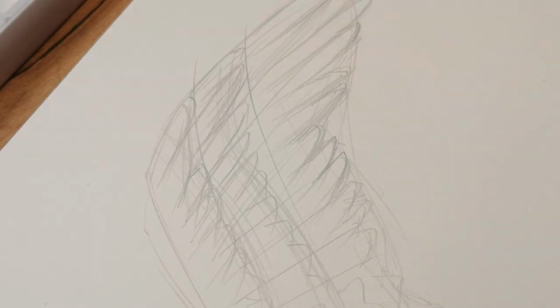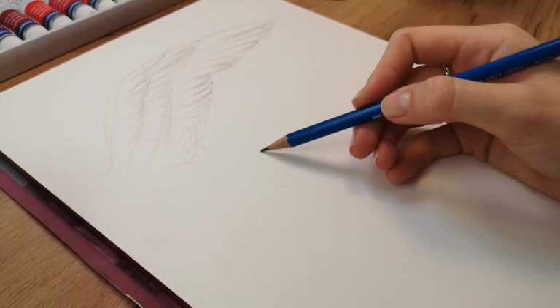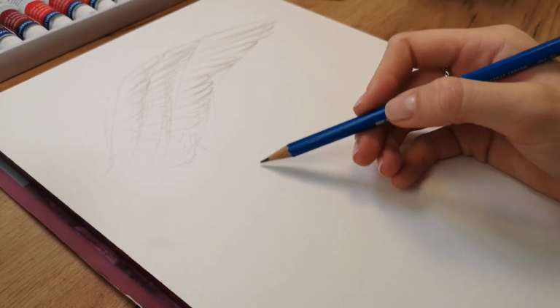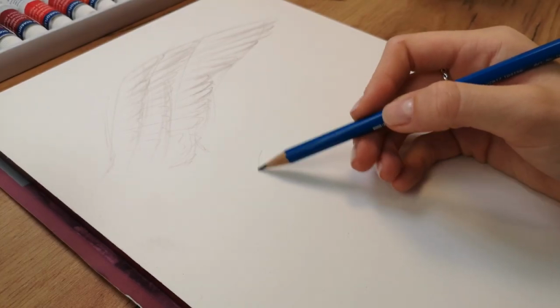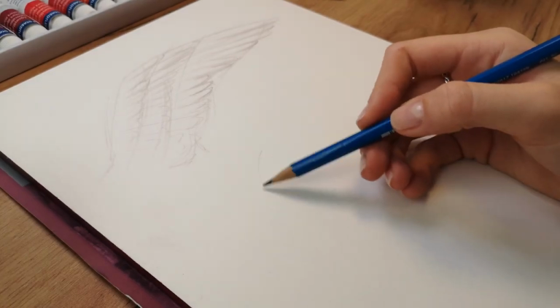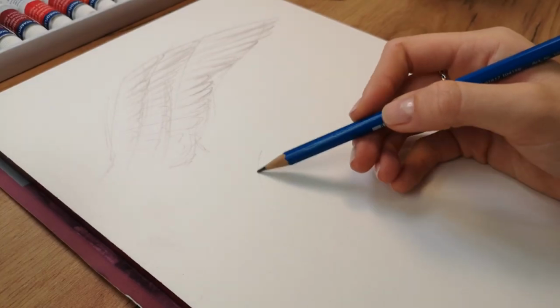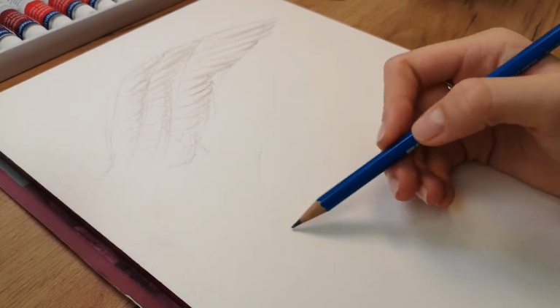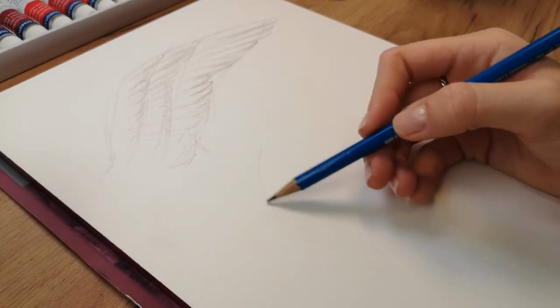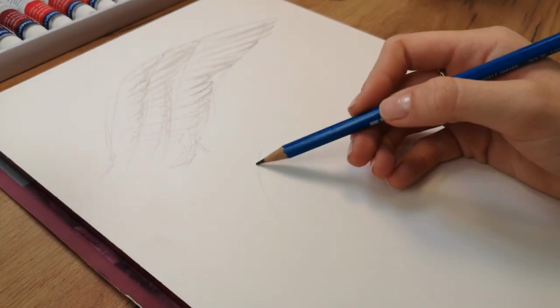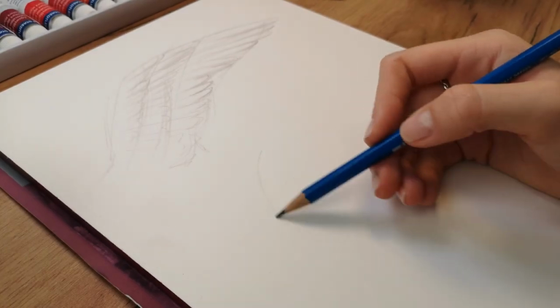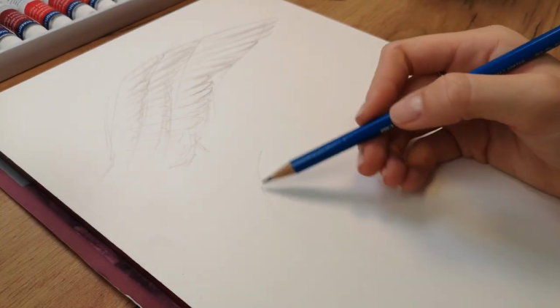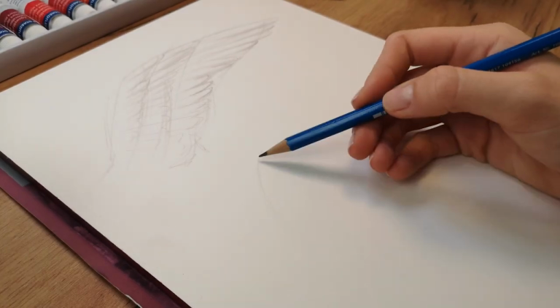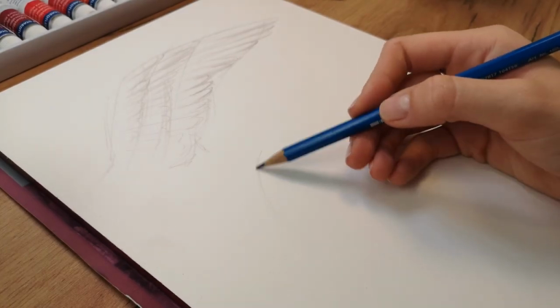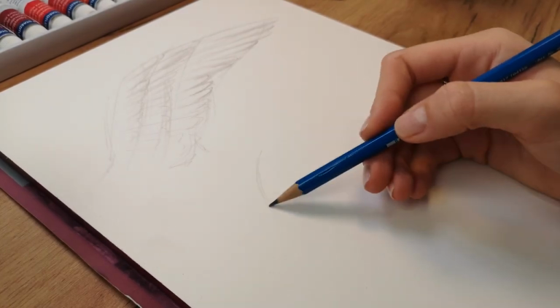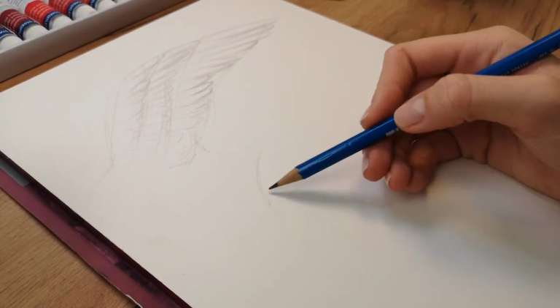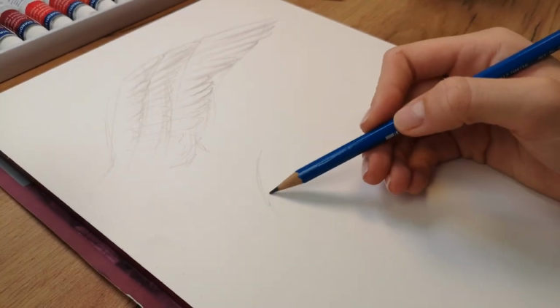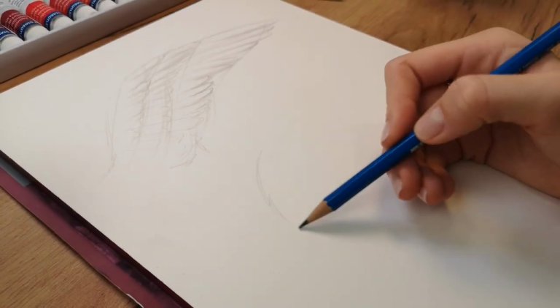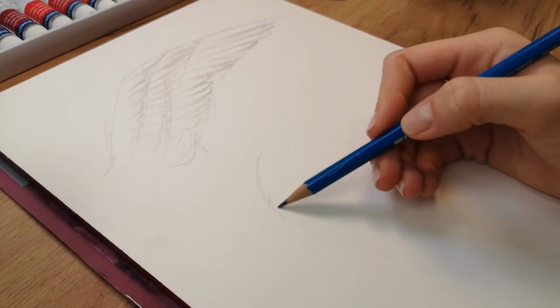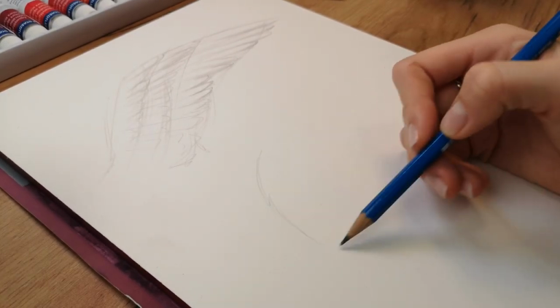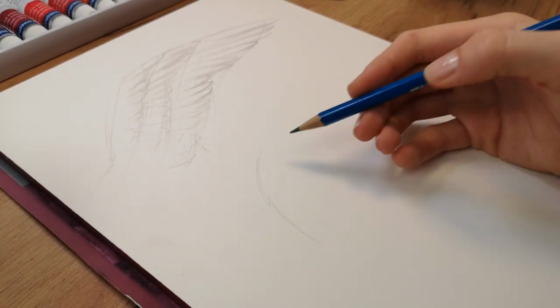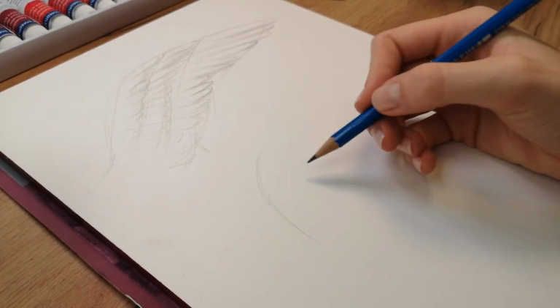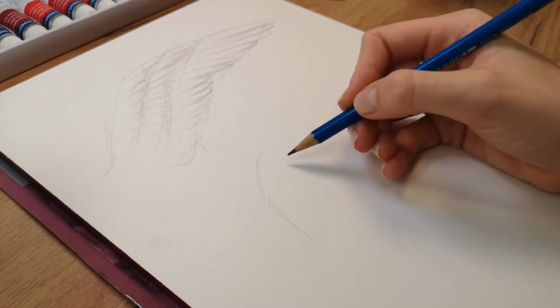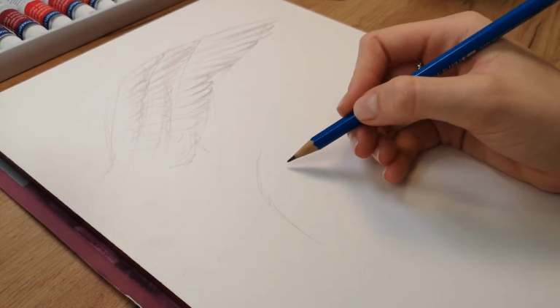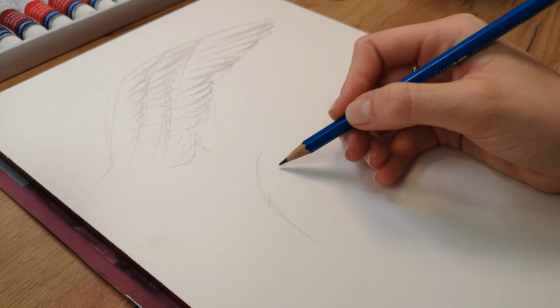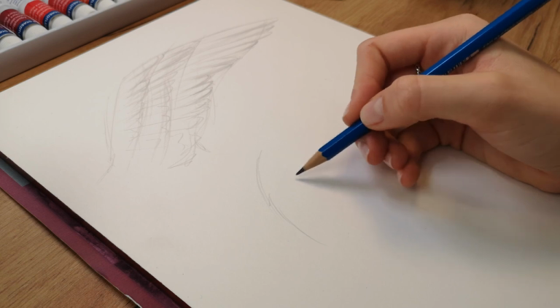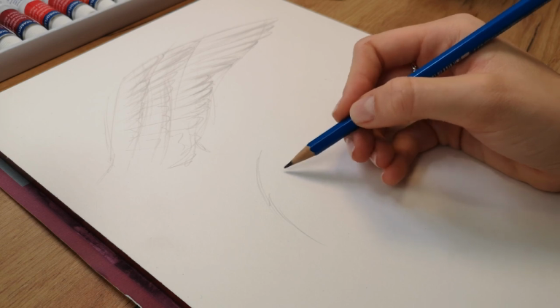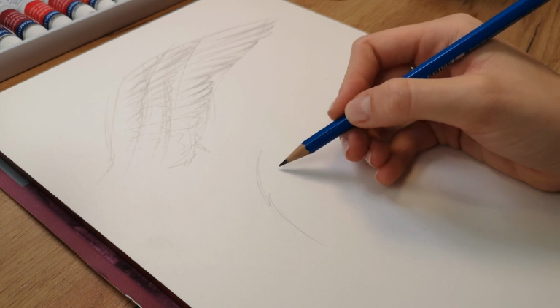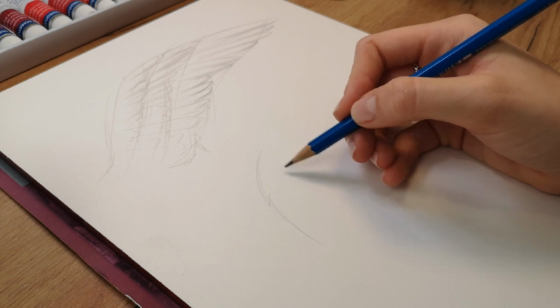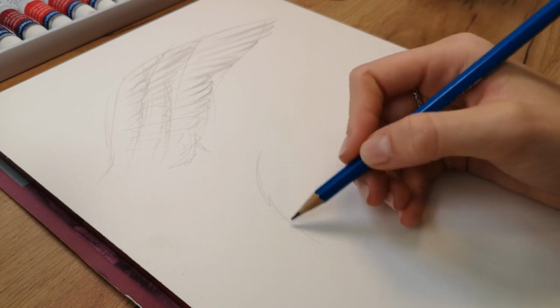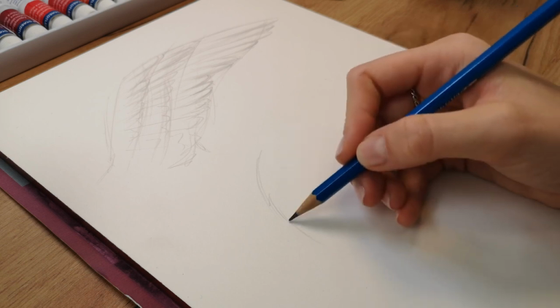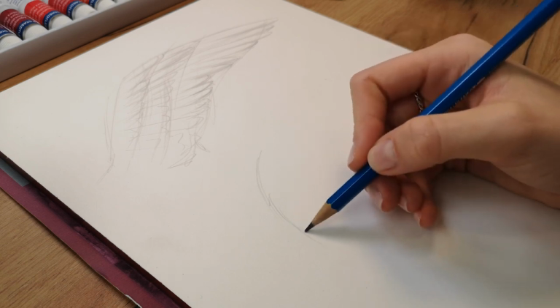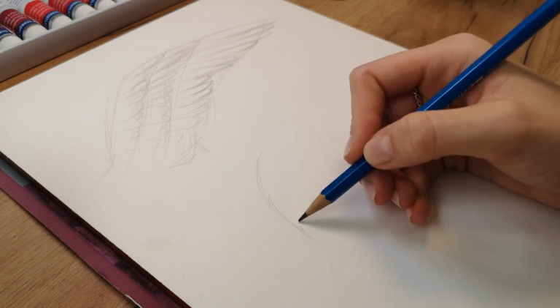Next up I'm drawing the fur. I'm adding some guide lines to help simplify the surface of the fur.